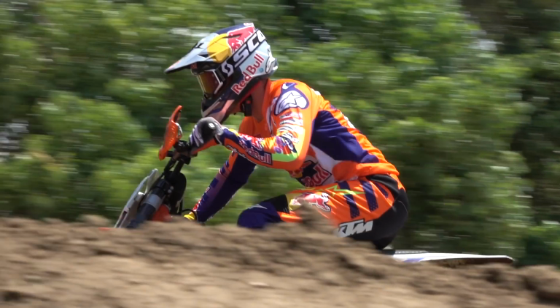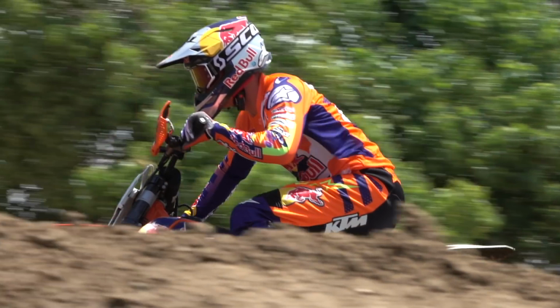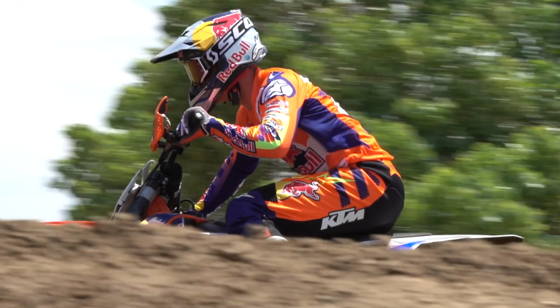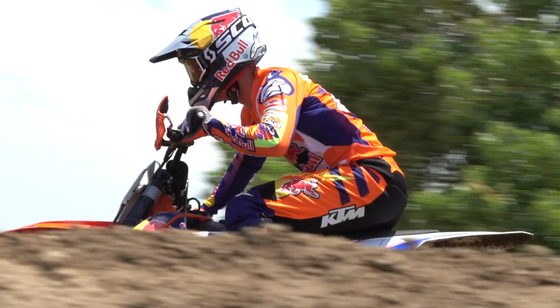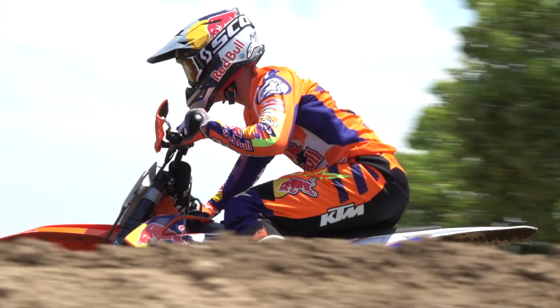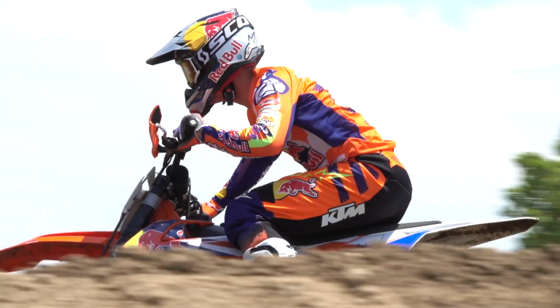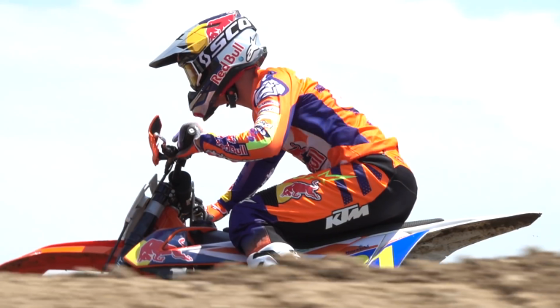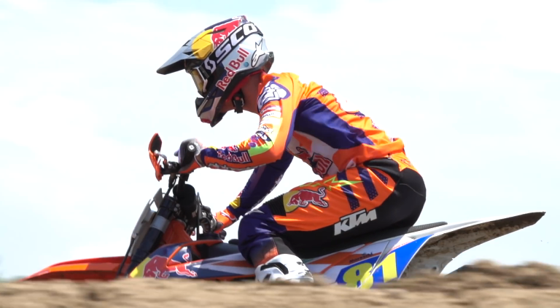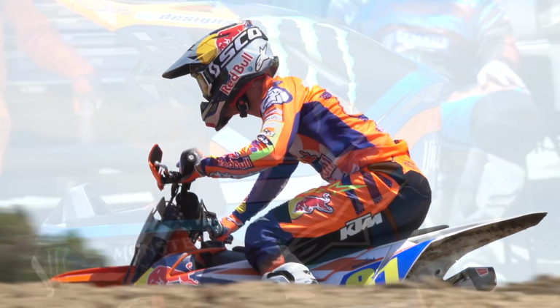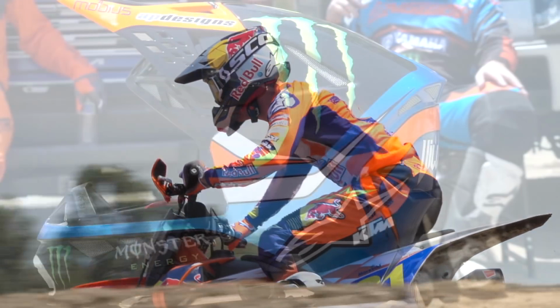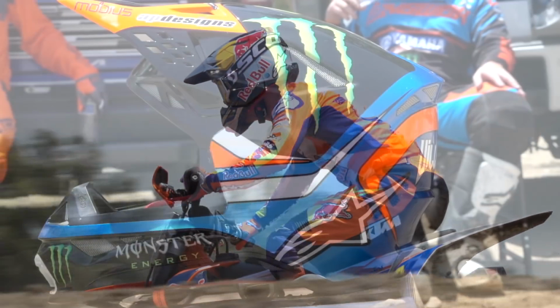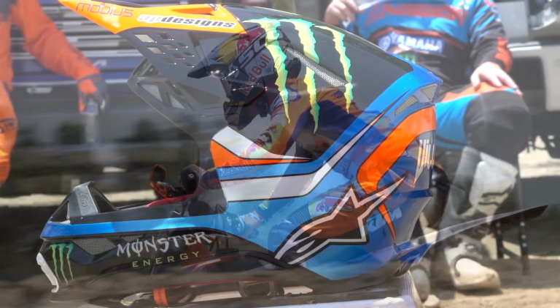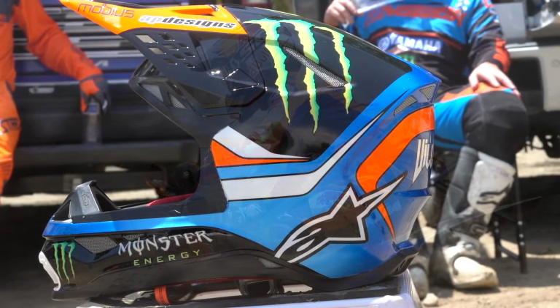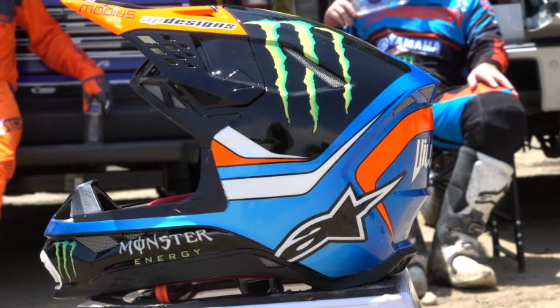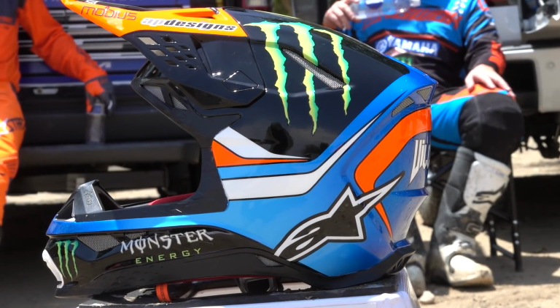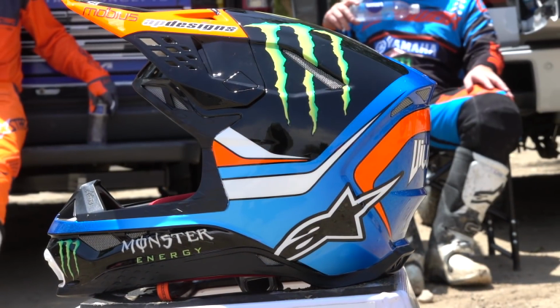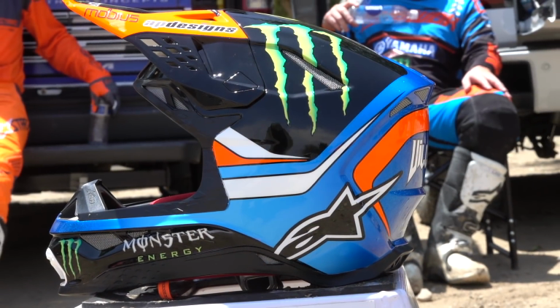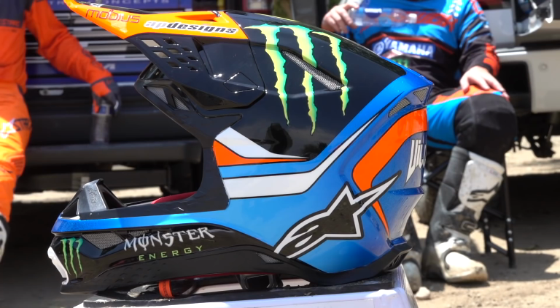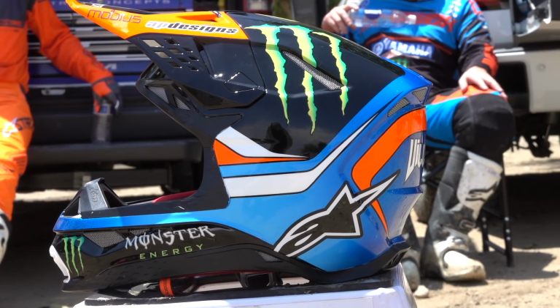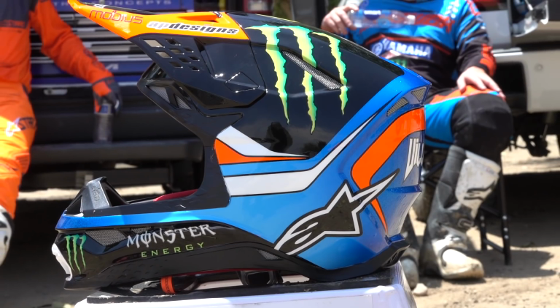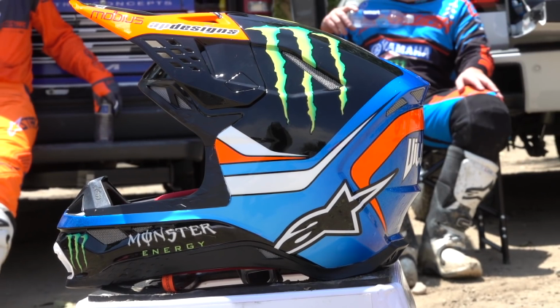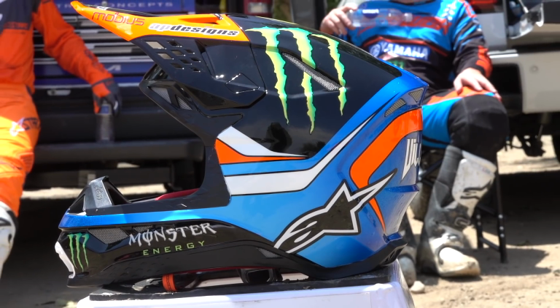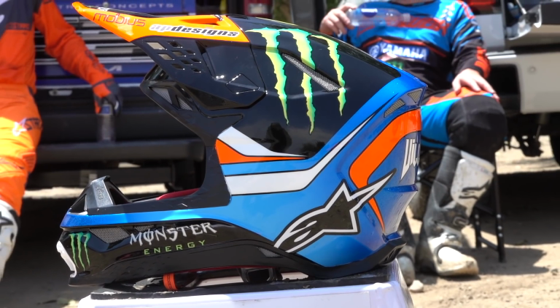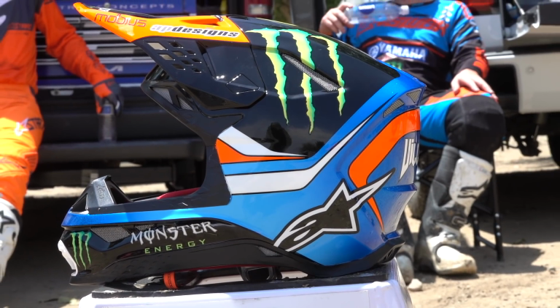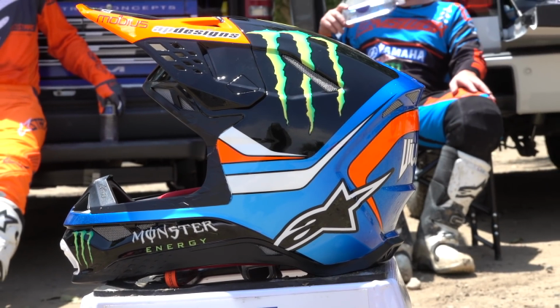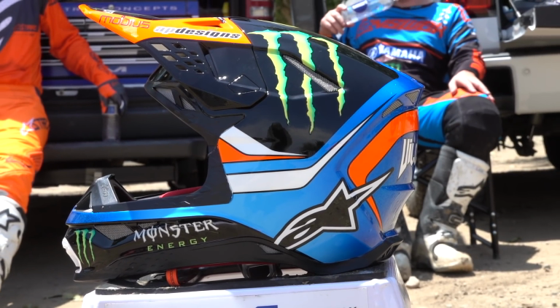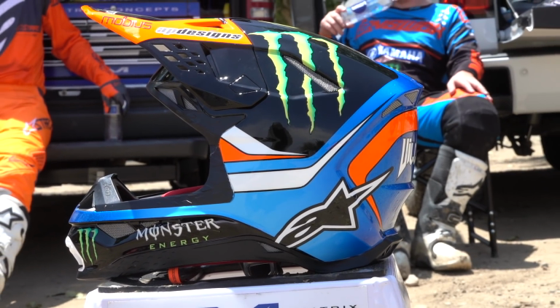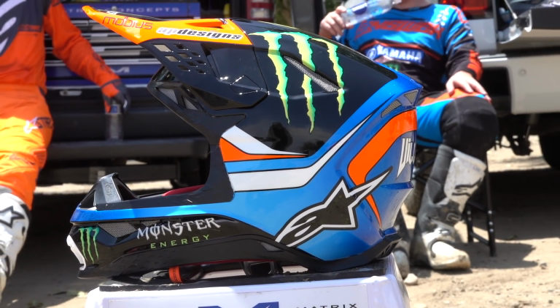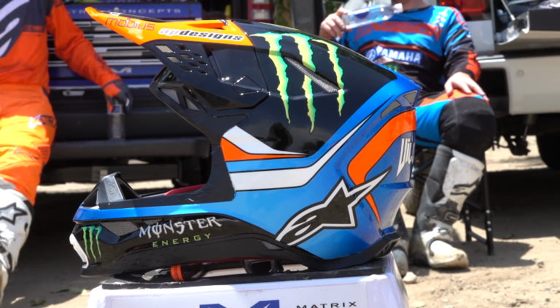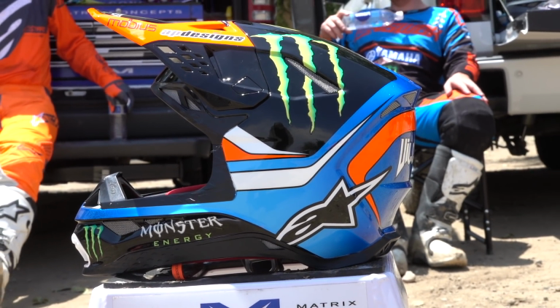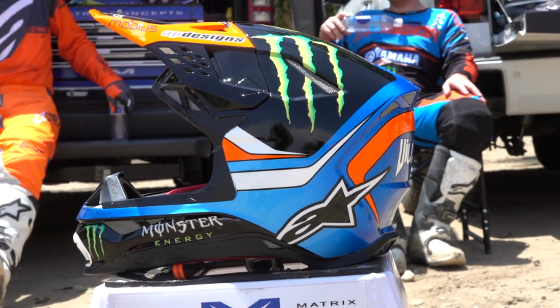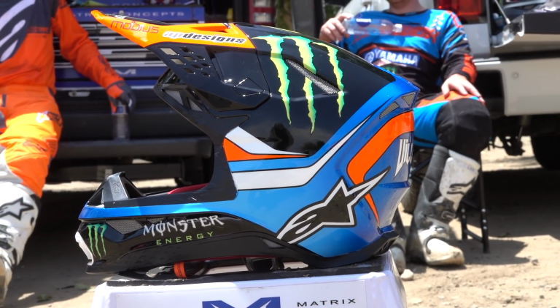For more information on the Alpinestars Supertech M10 helmet, please visit alpinestars.com.